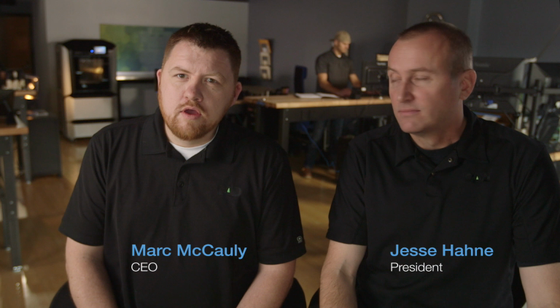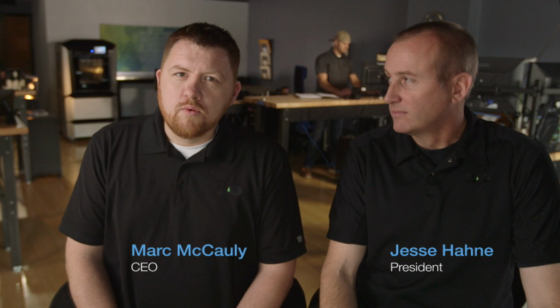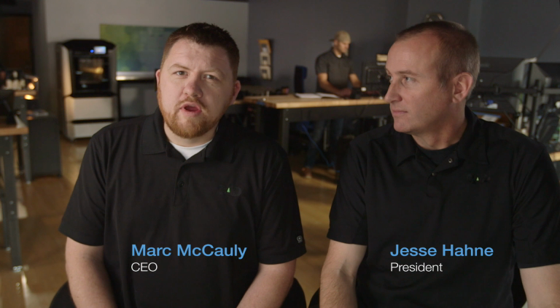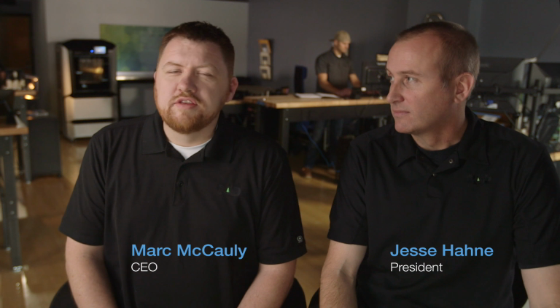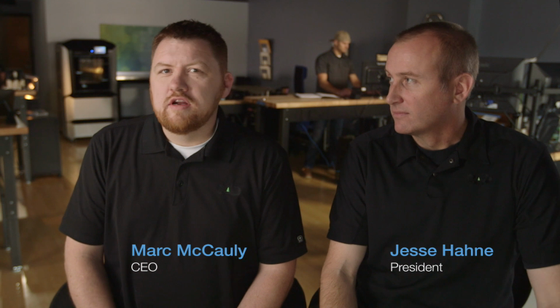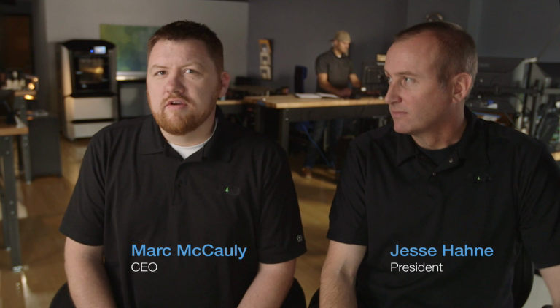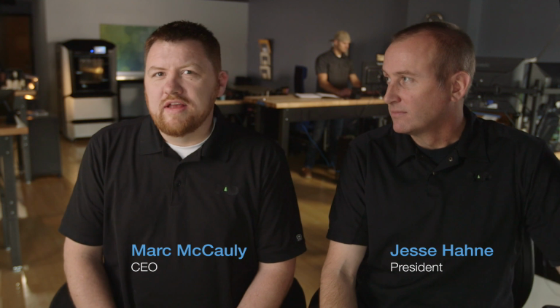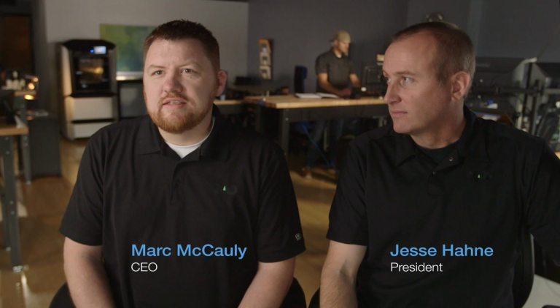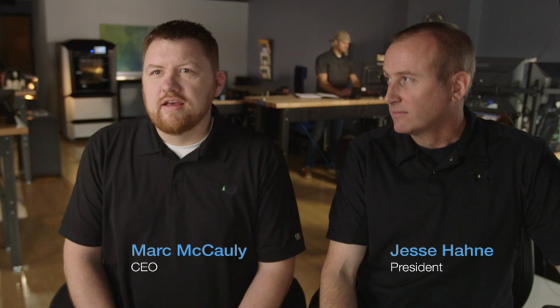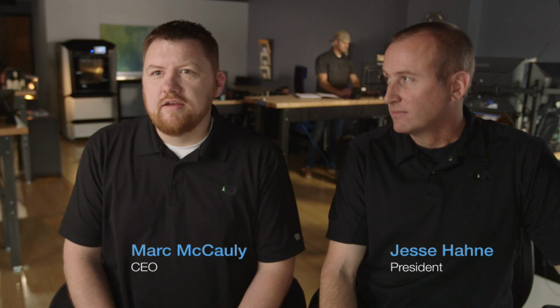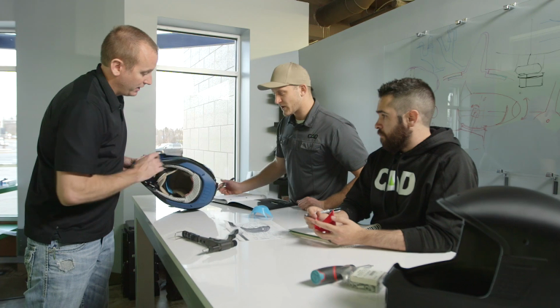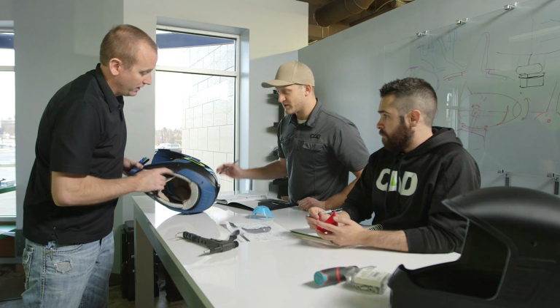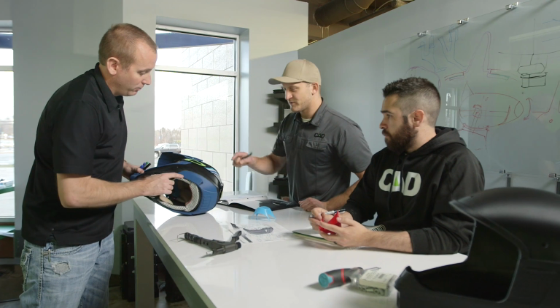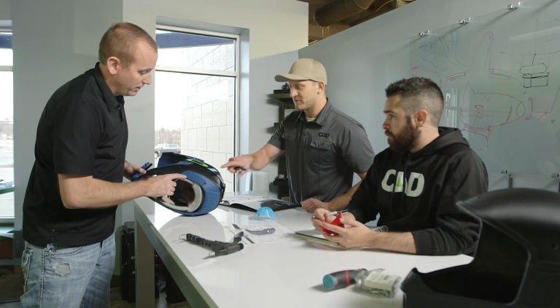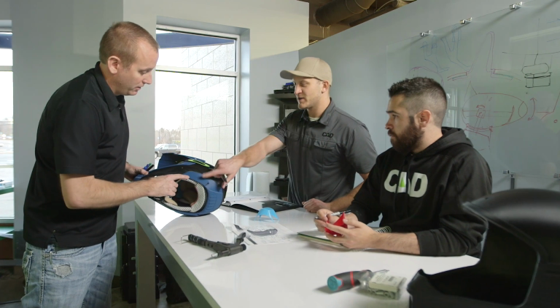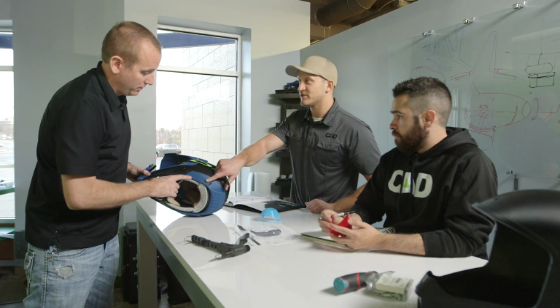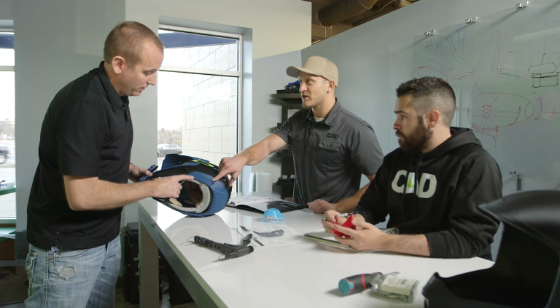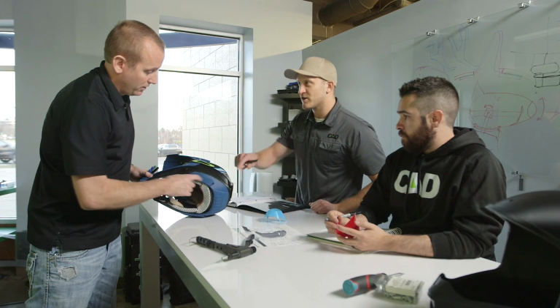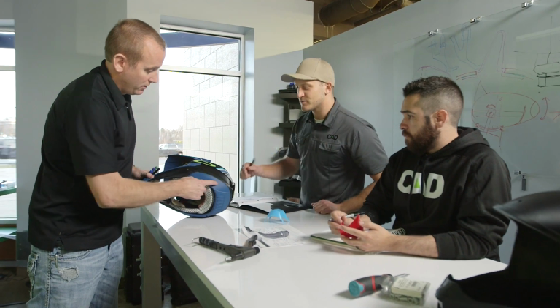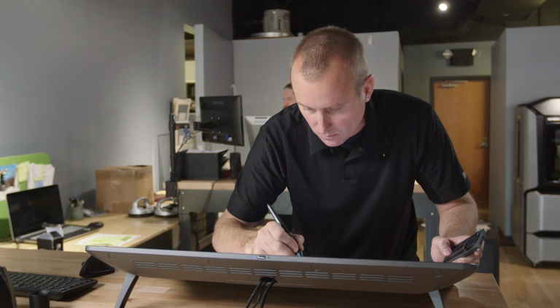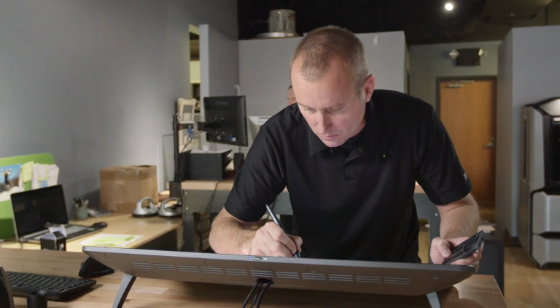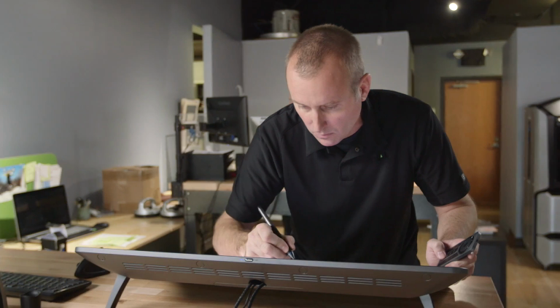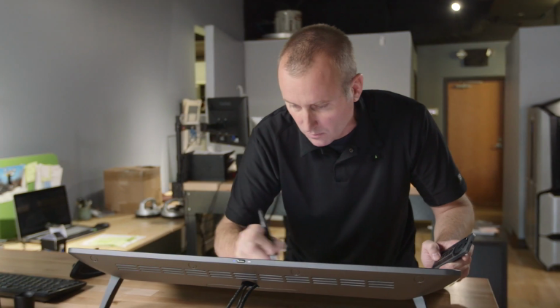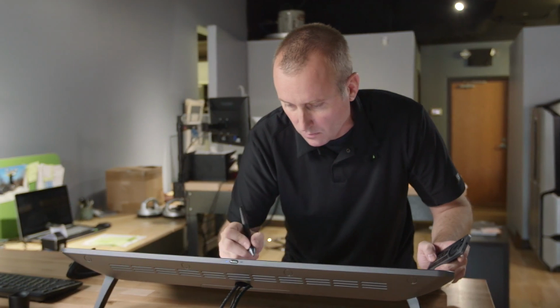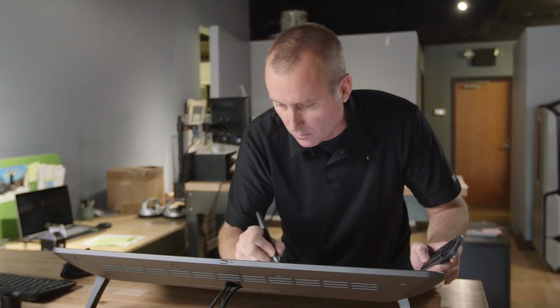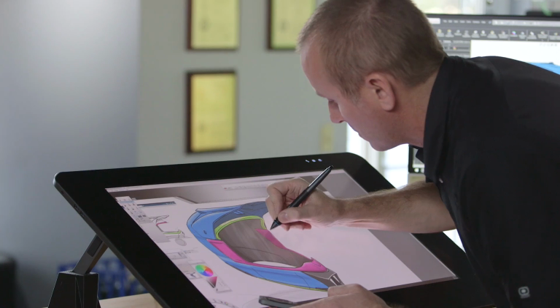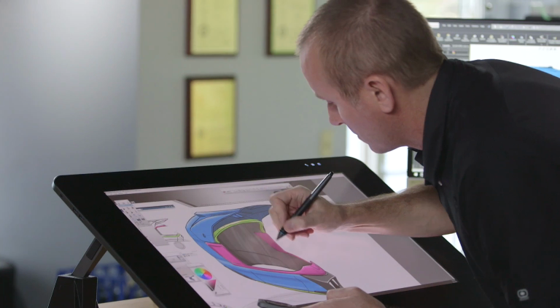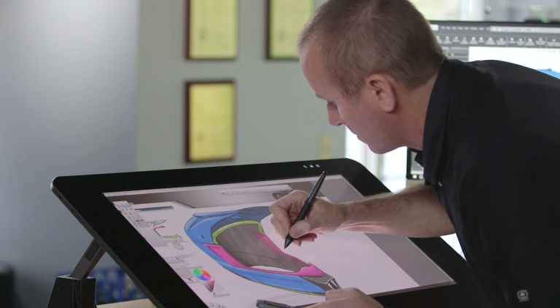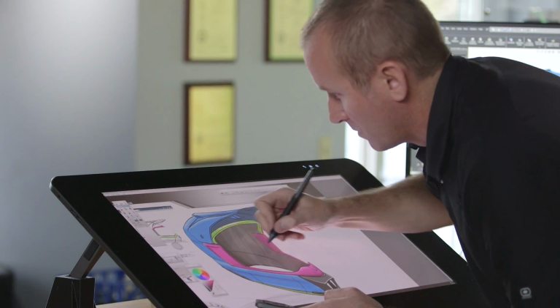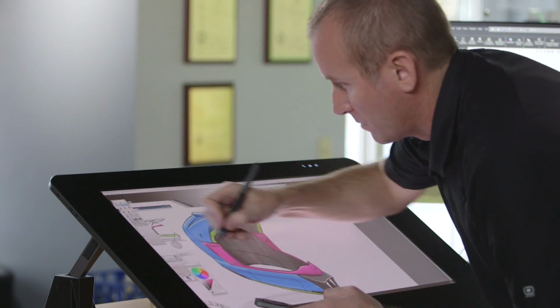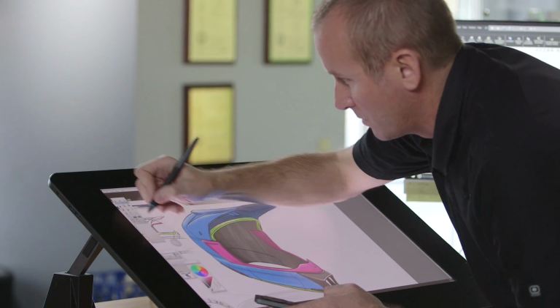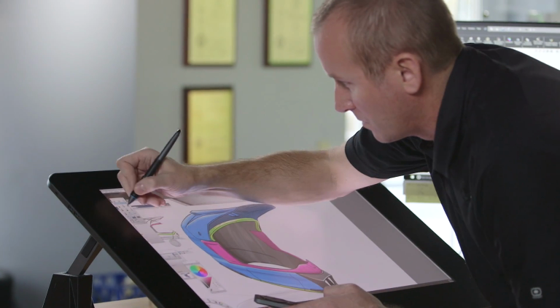We are the Center for Advanced Design. We're a new product development design firm and we solve difficult problems for our clients.